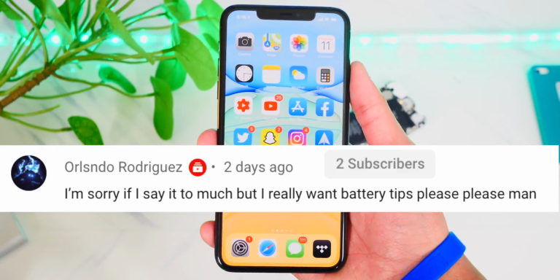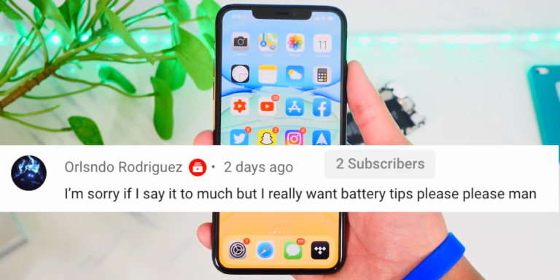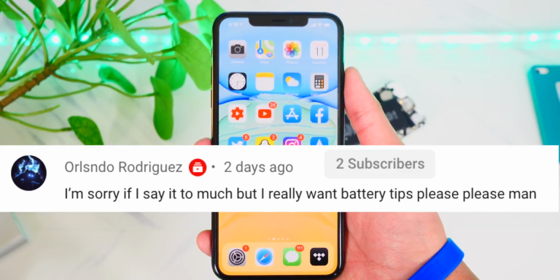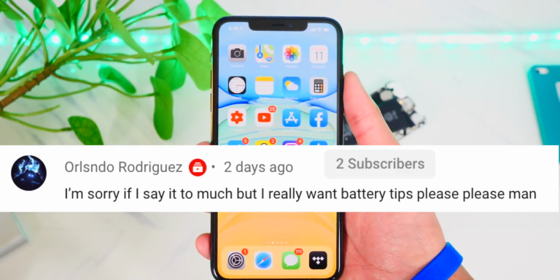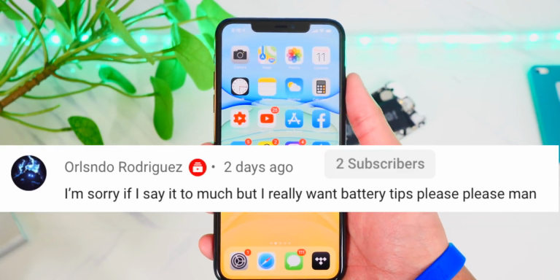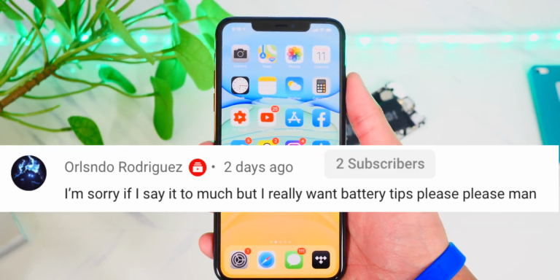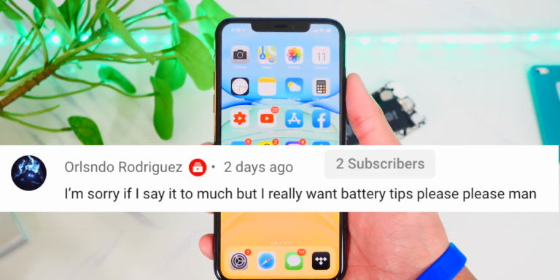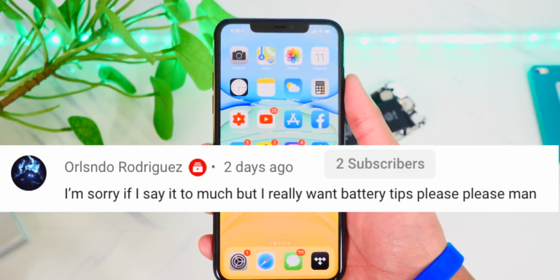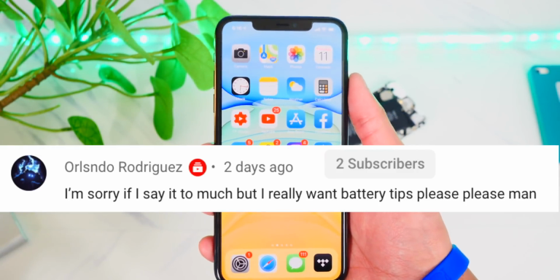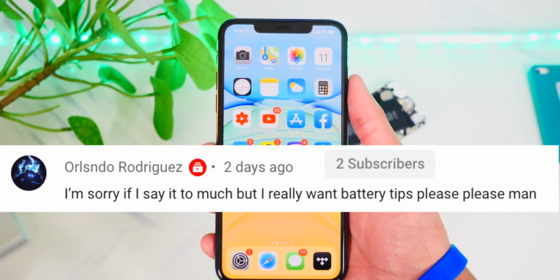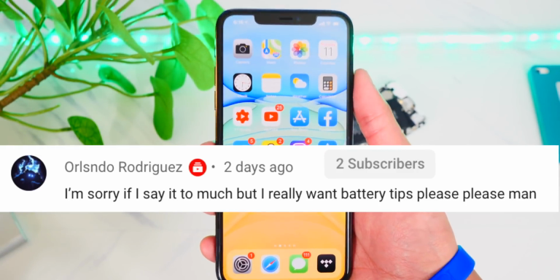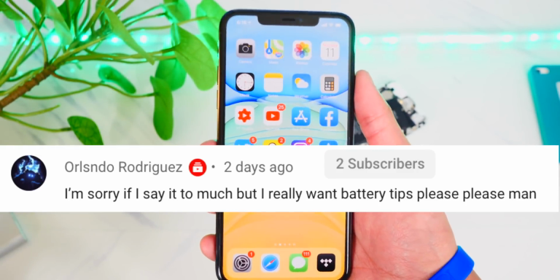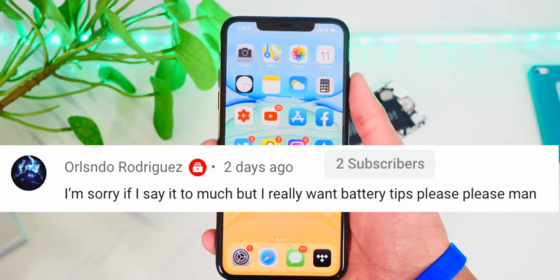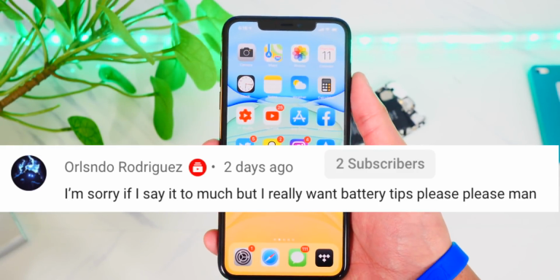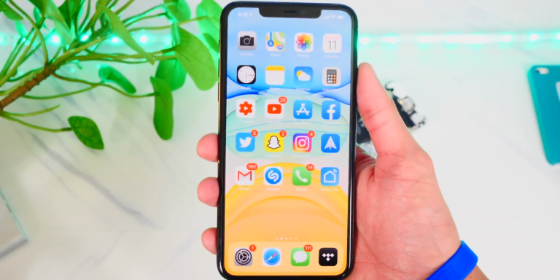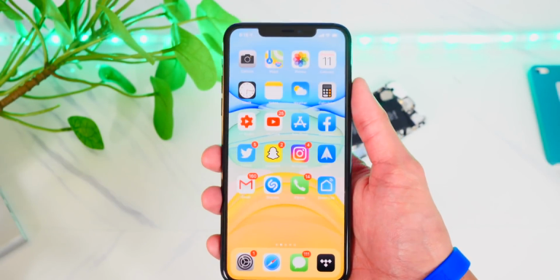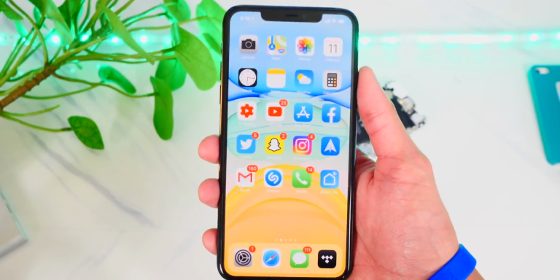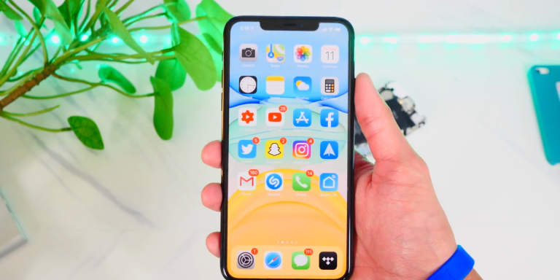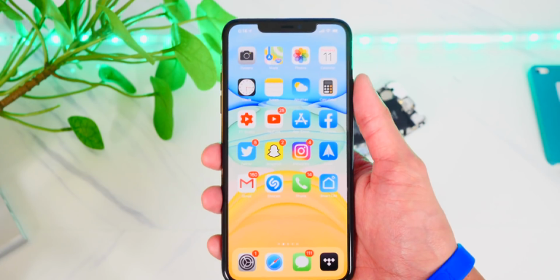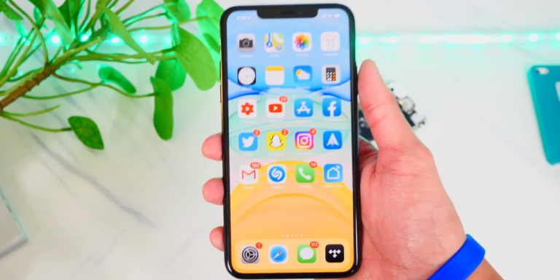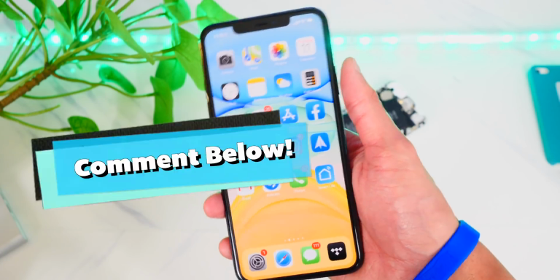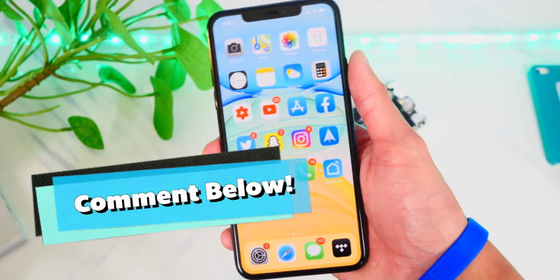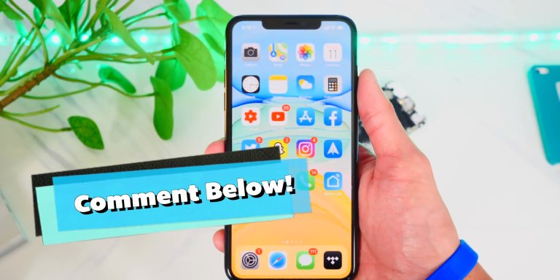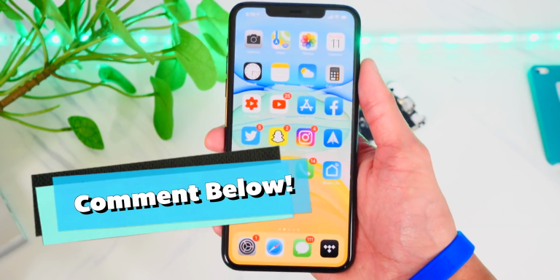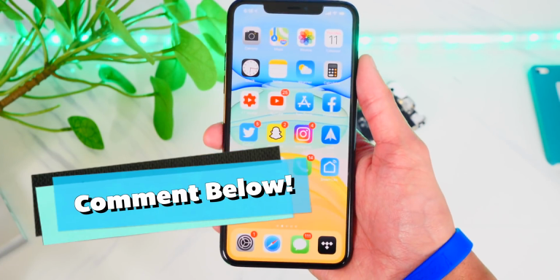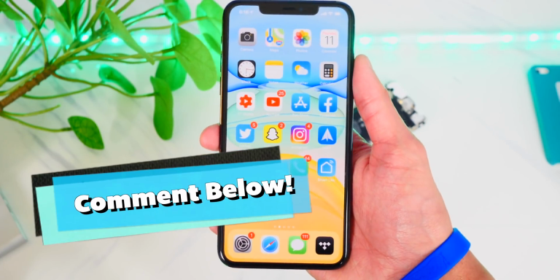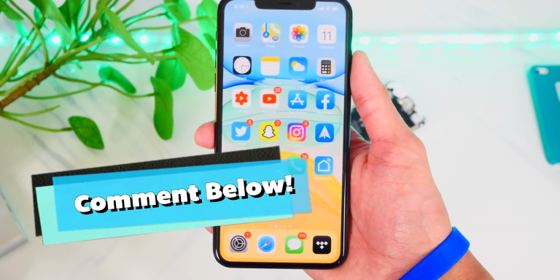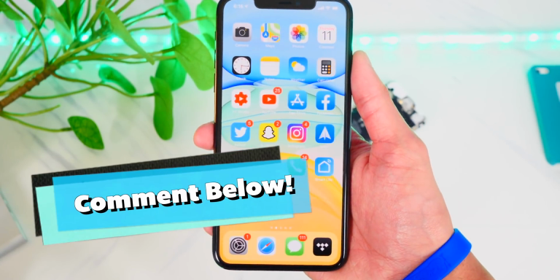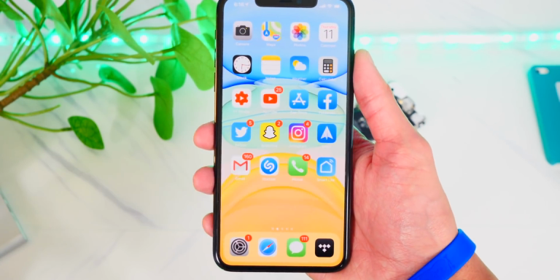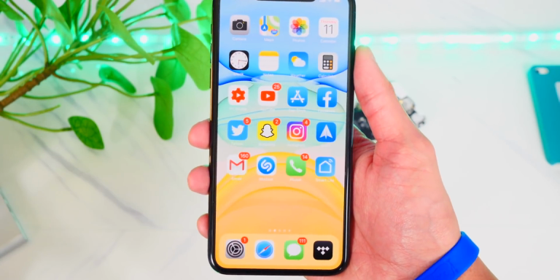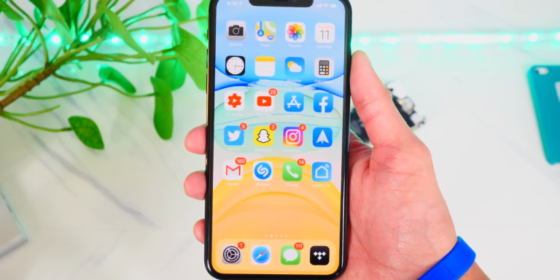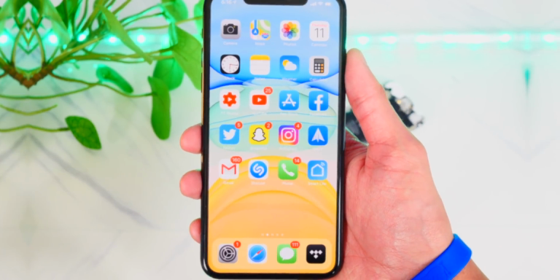A viewer actually requested this video to be made, so if you have any future requests, leave them down below in the comments. And with that said, let's get started.